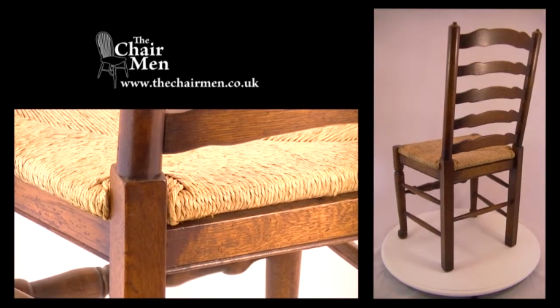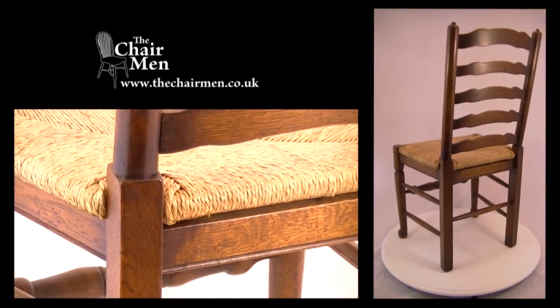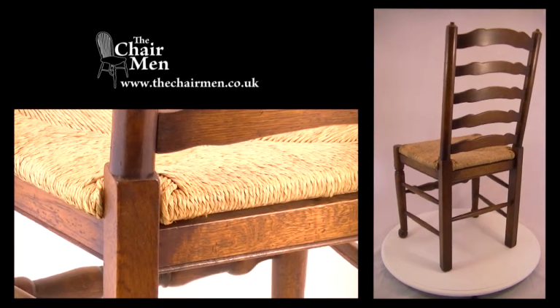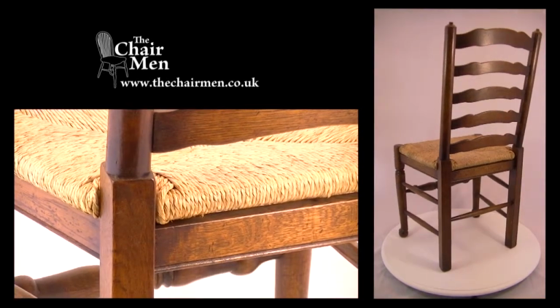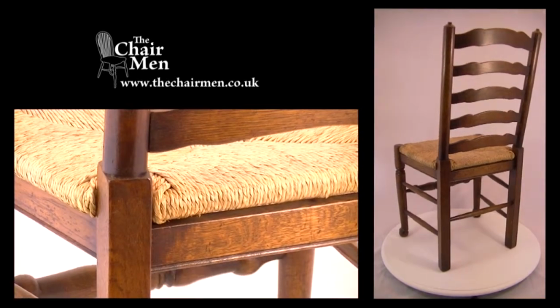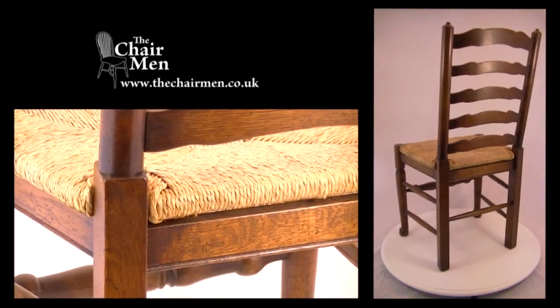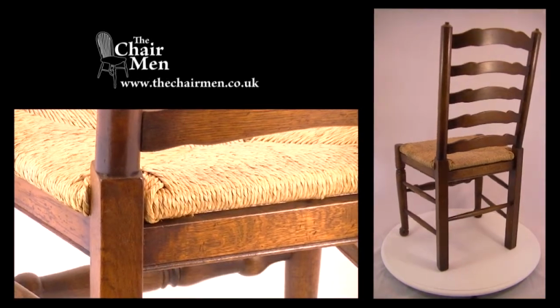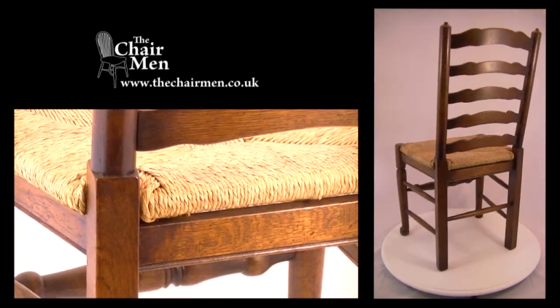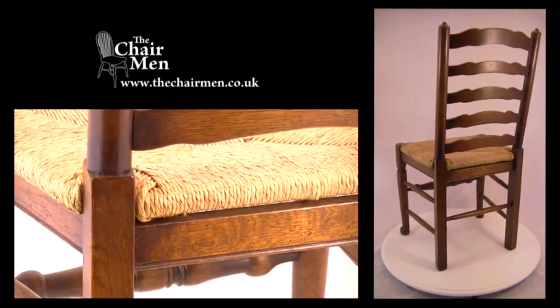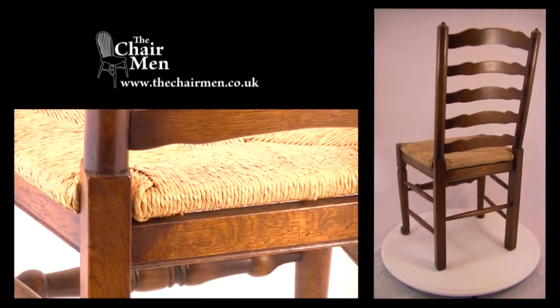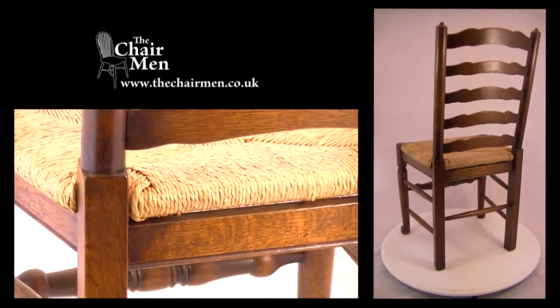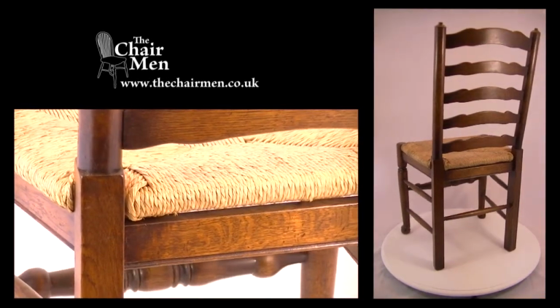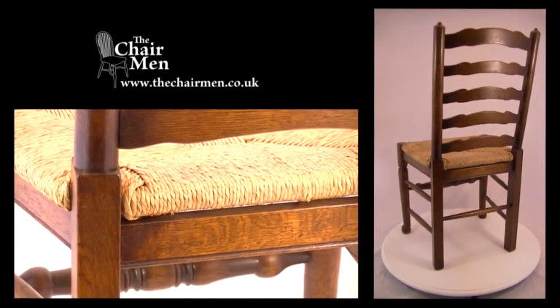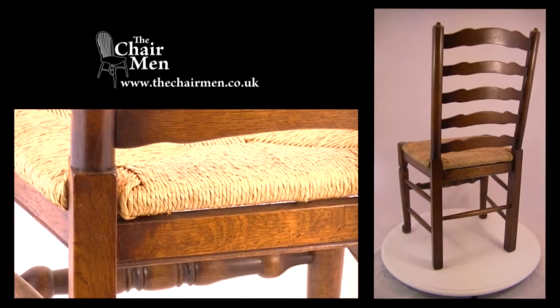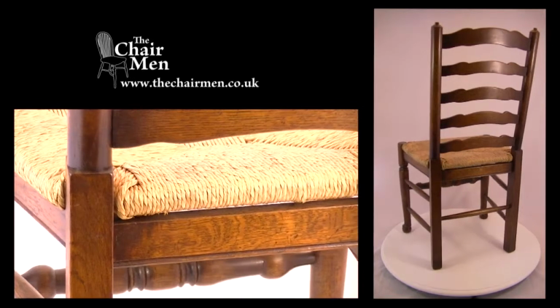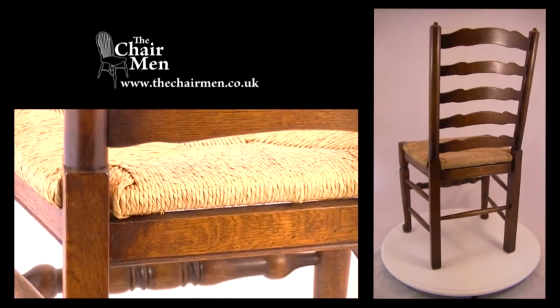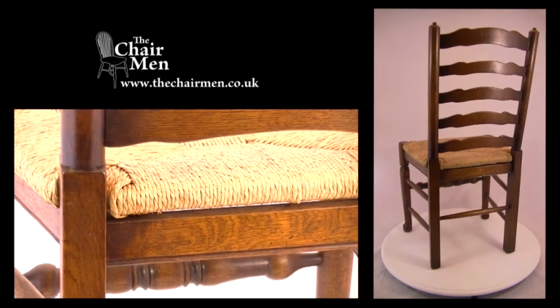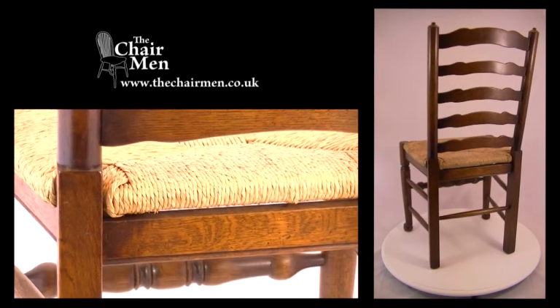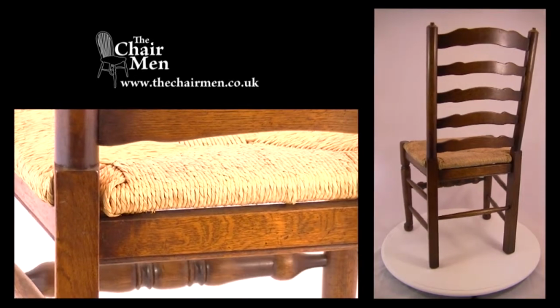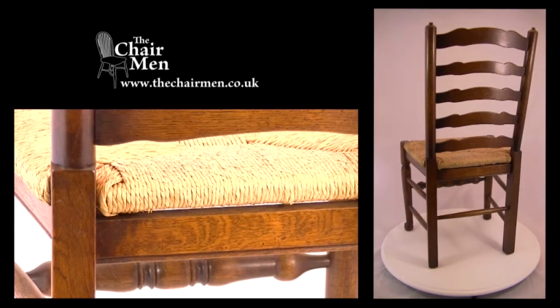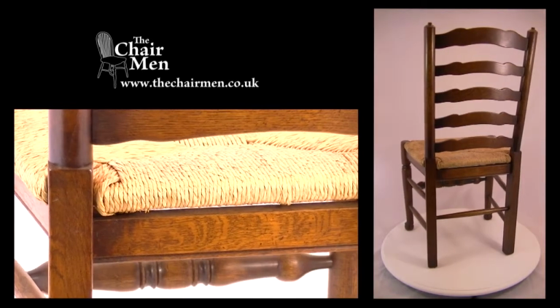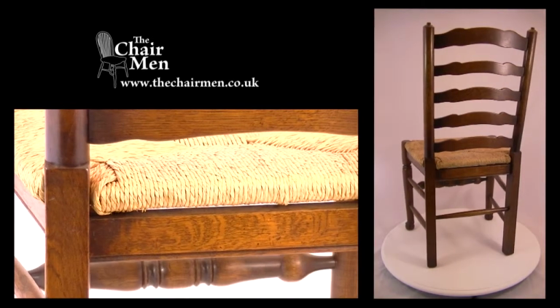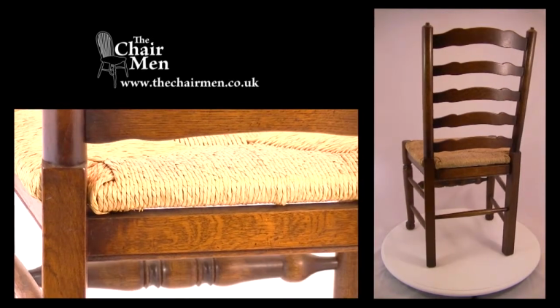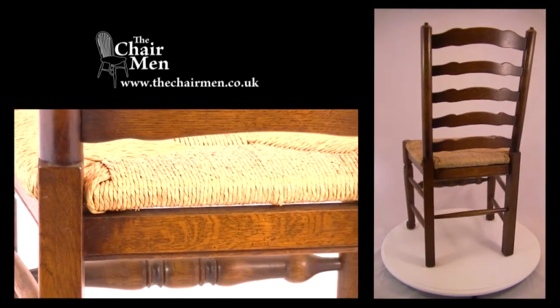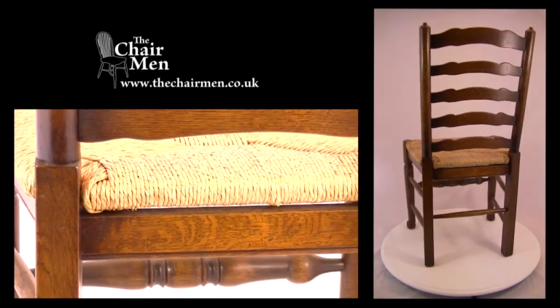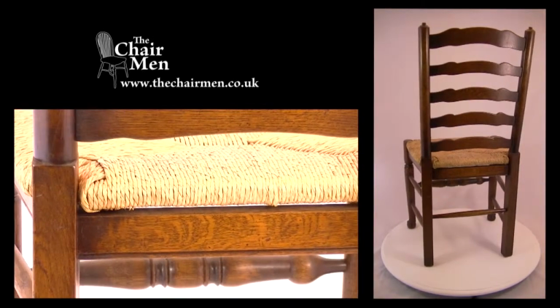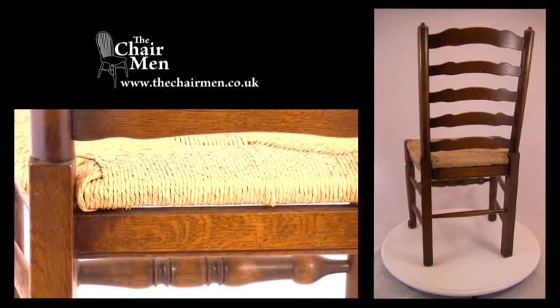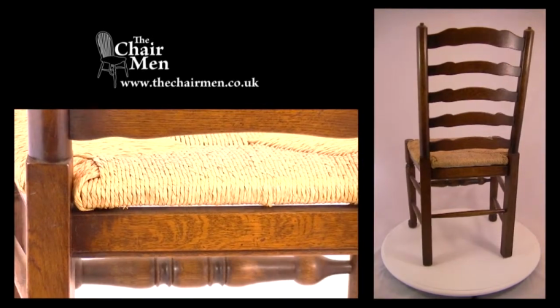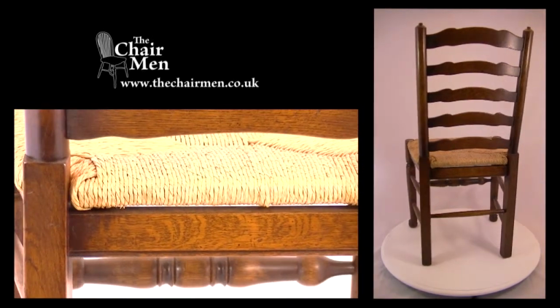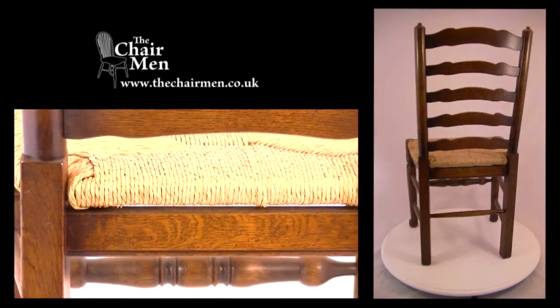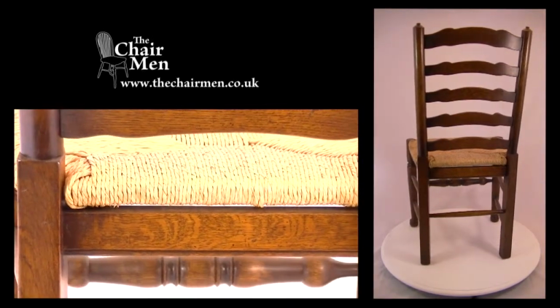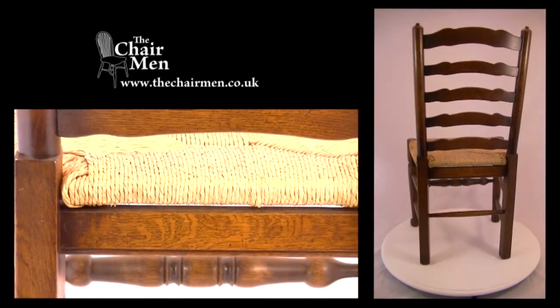This chair features a quality framed and durable rush seat, providing comfortable seating over a long period.